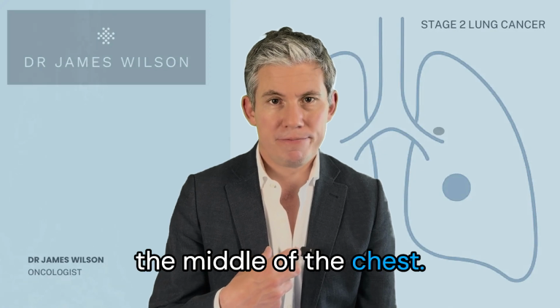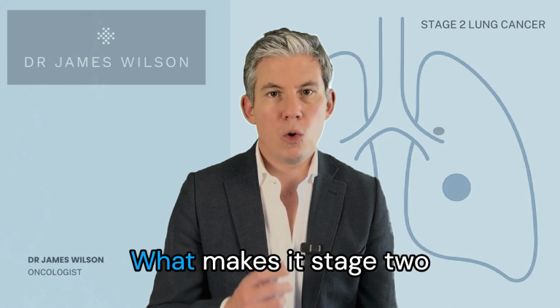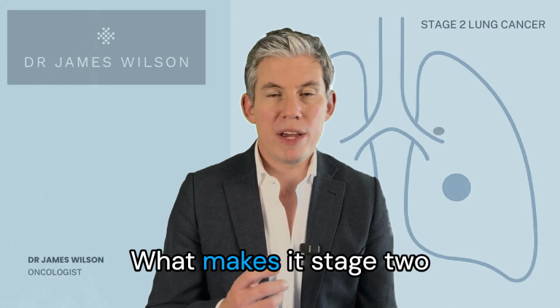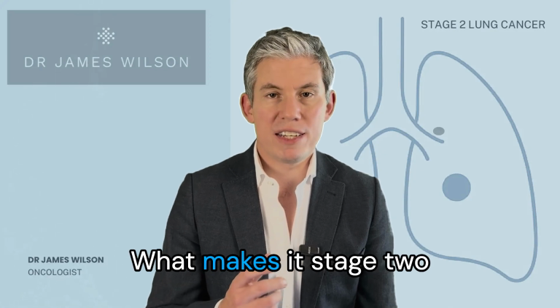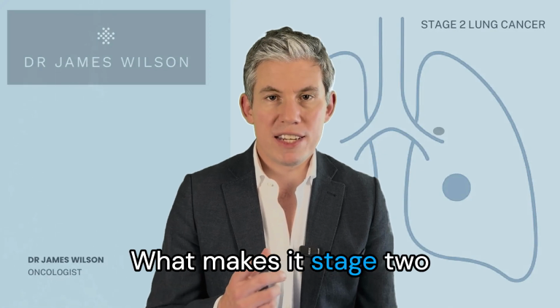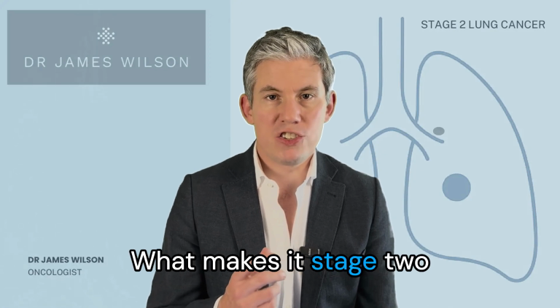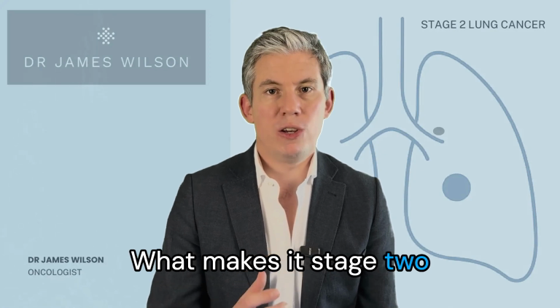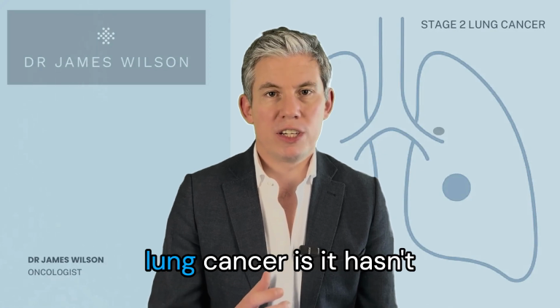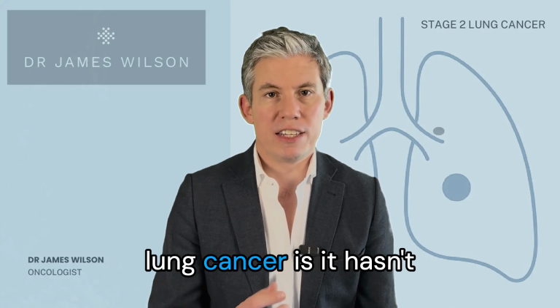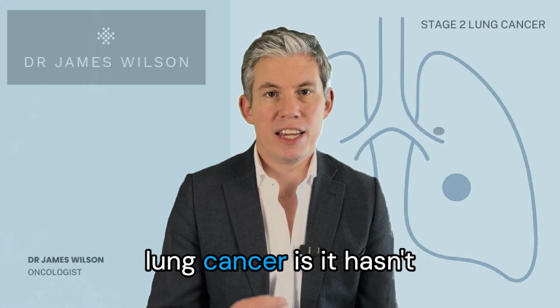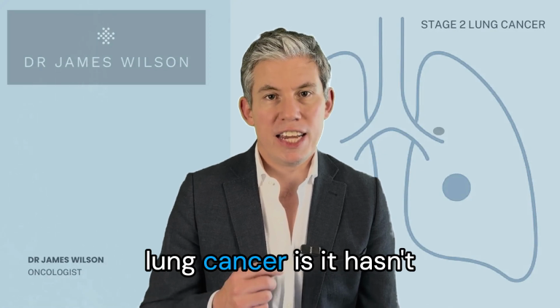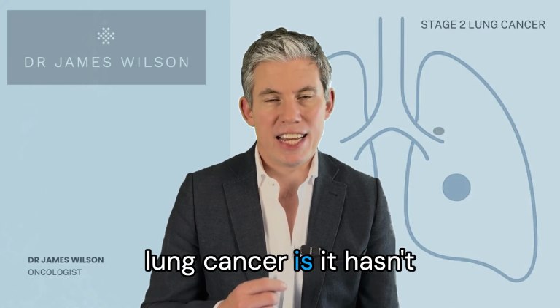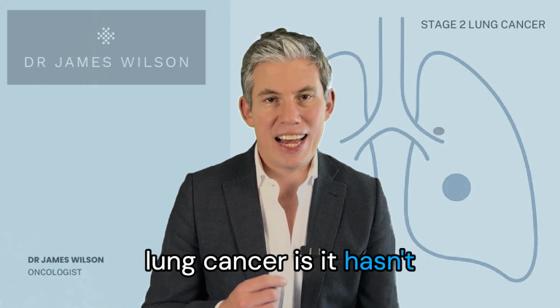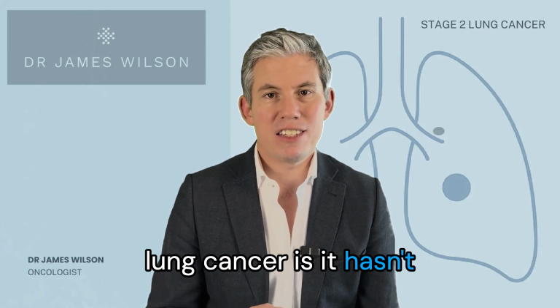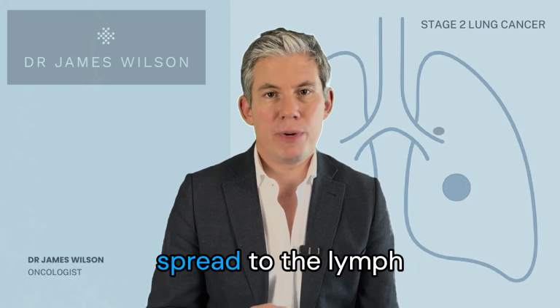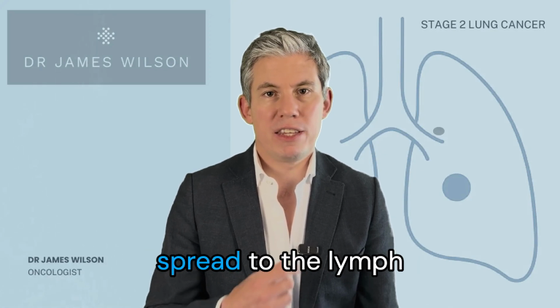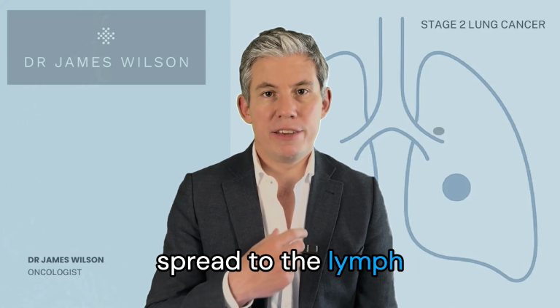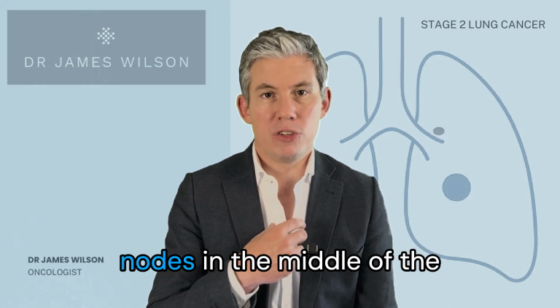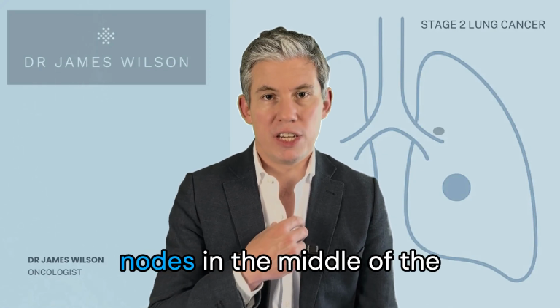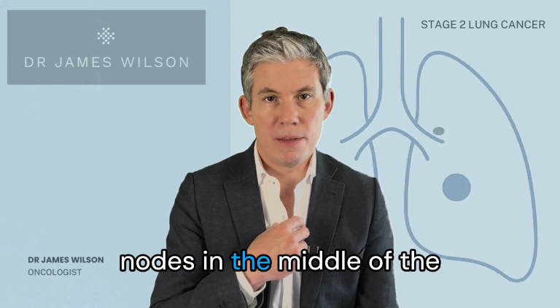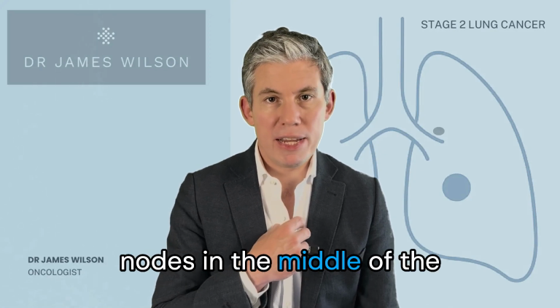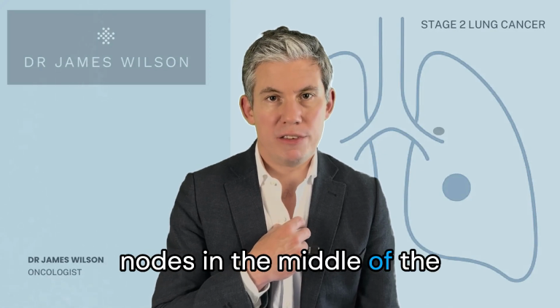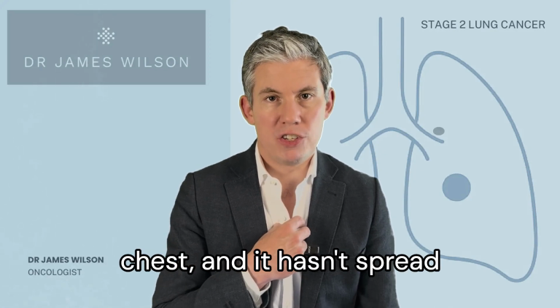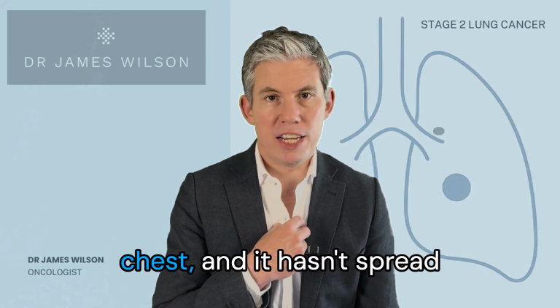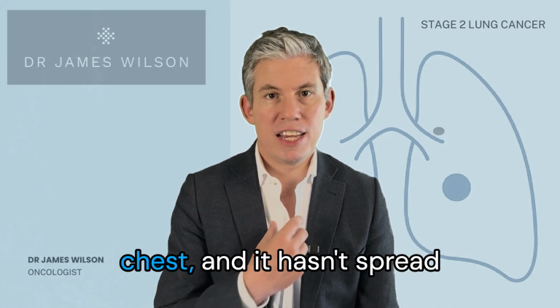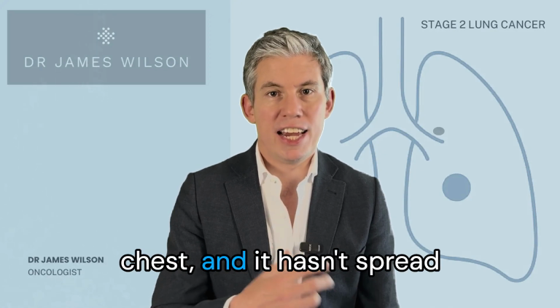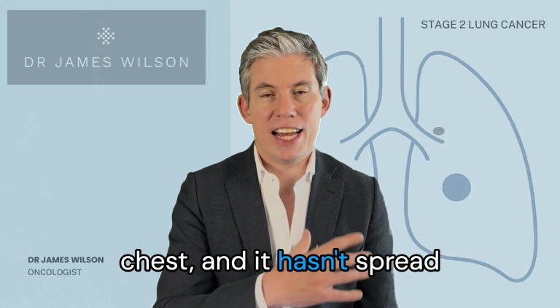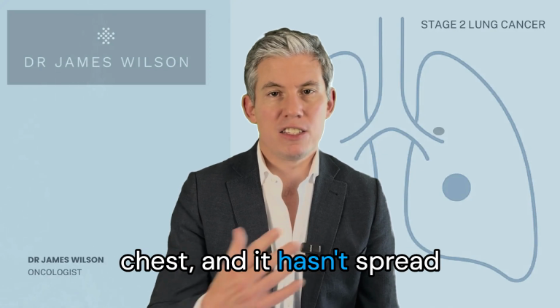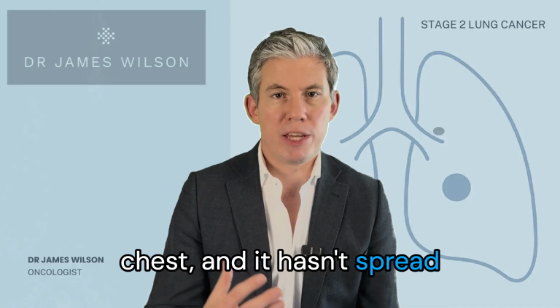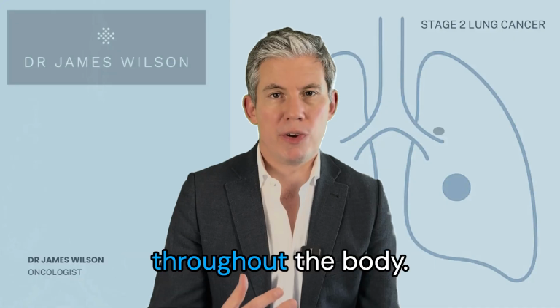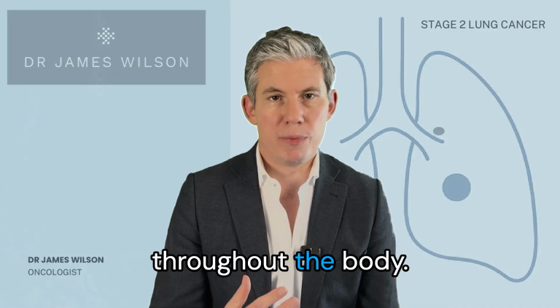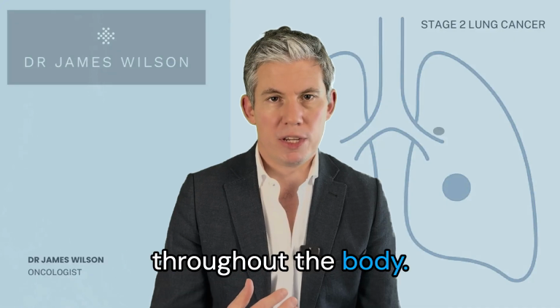What makes it stage 2 lung cancer is it hasn't spread to the lymph nodes in the middle of the chest and it hasn't spread throughout the body.